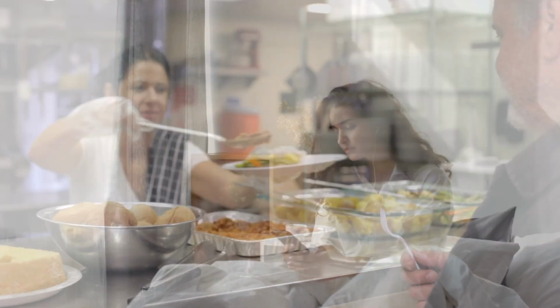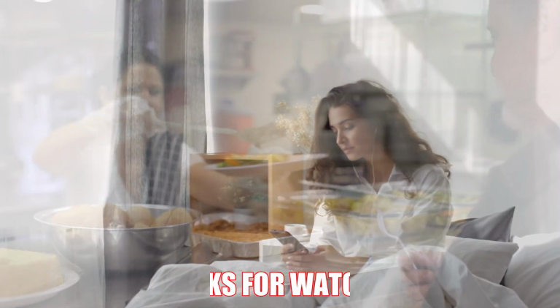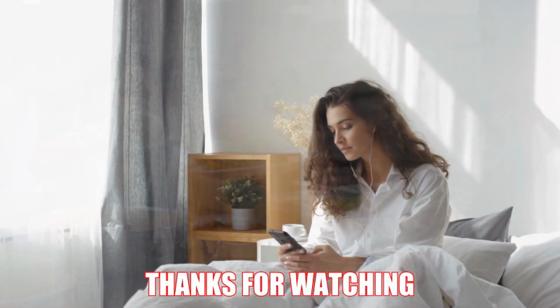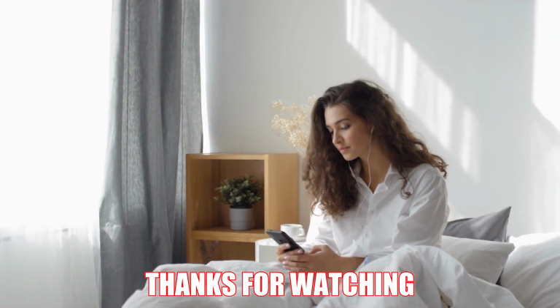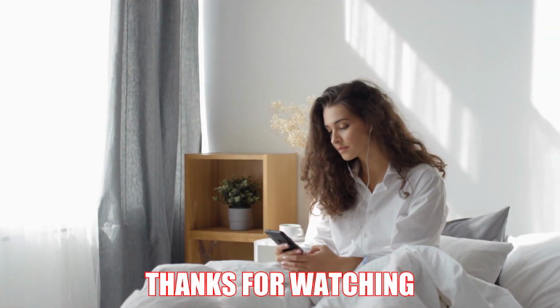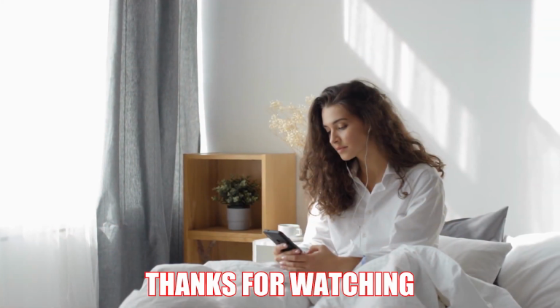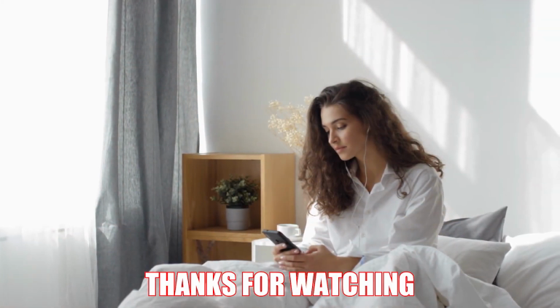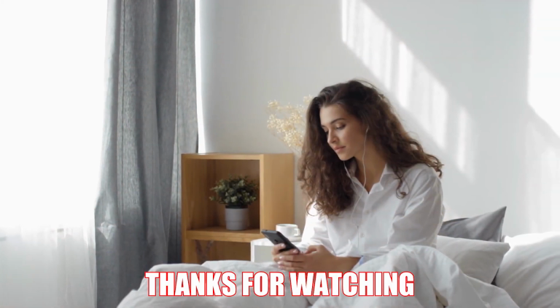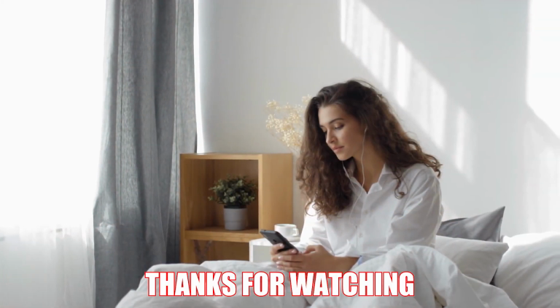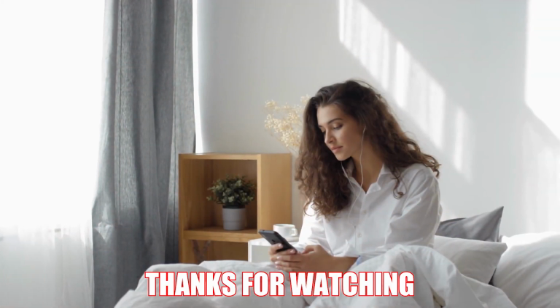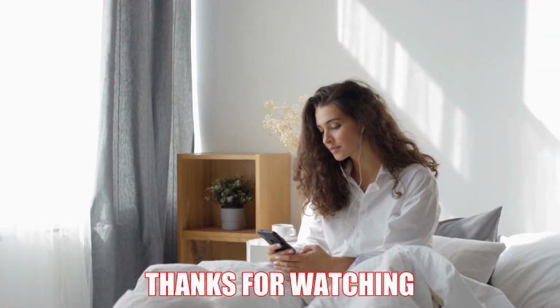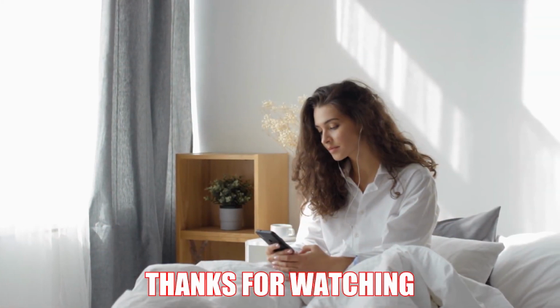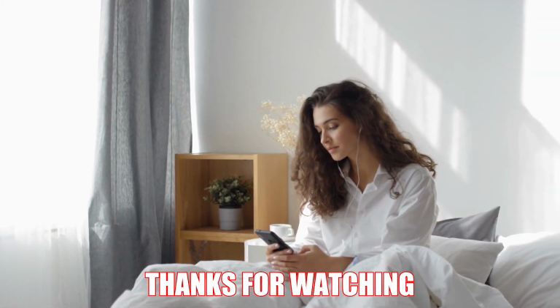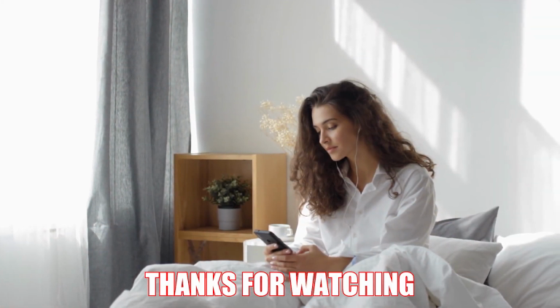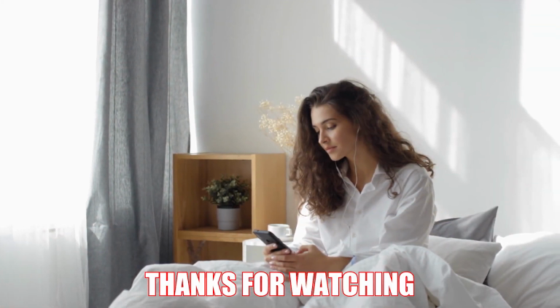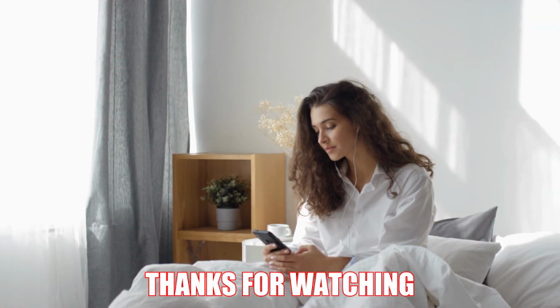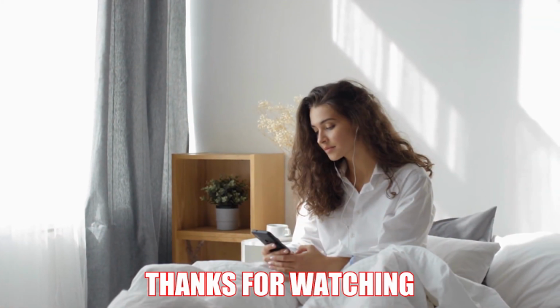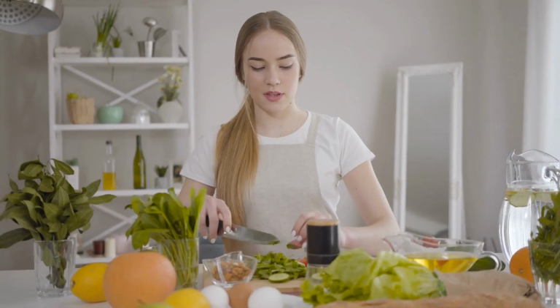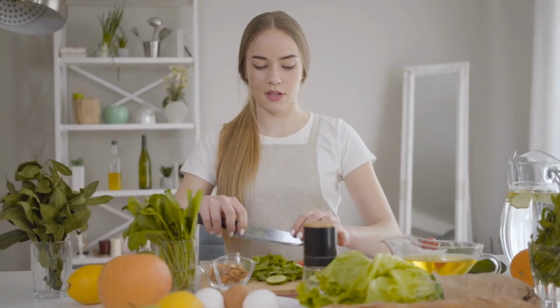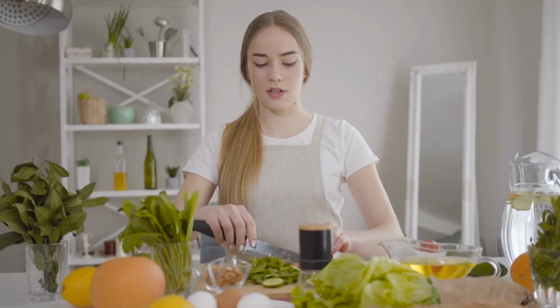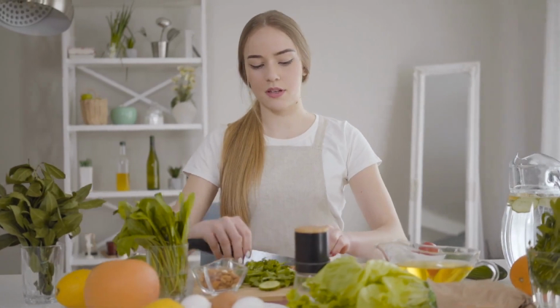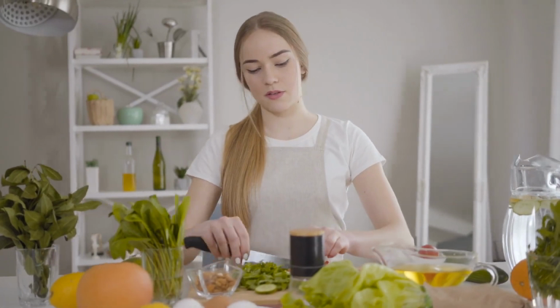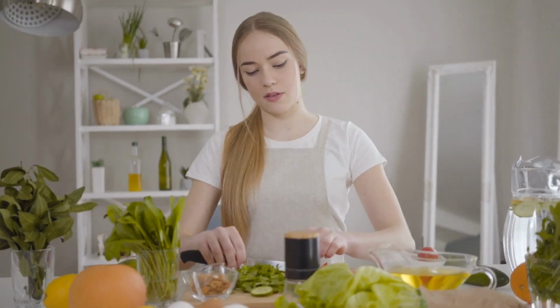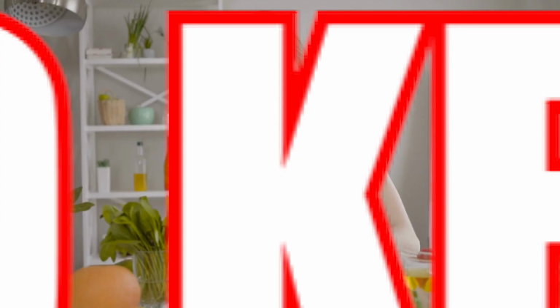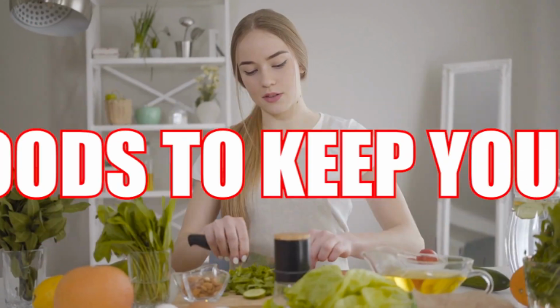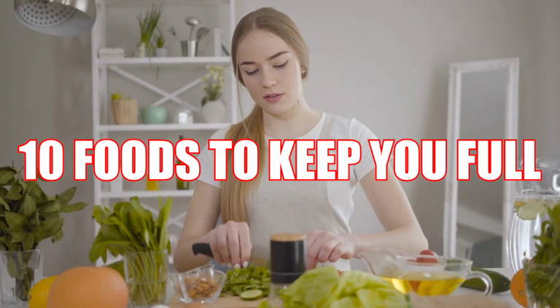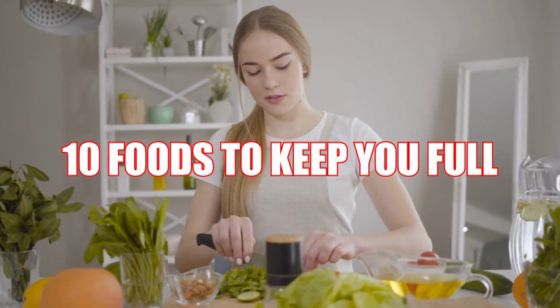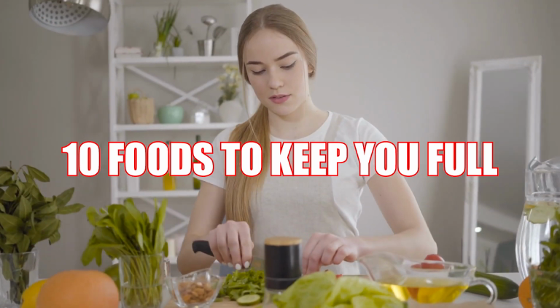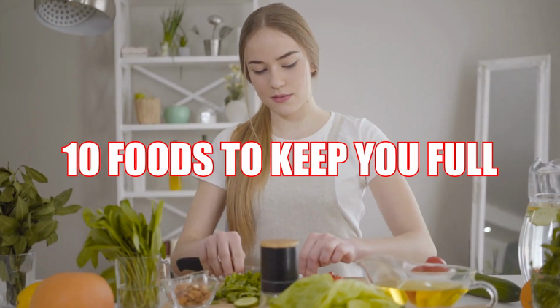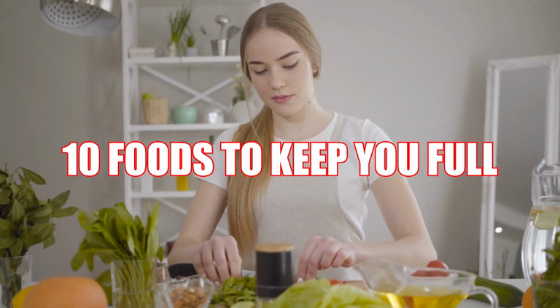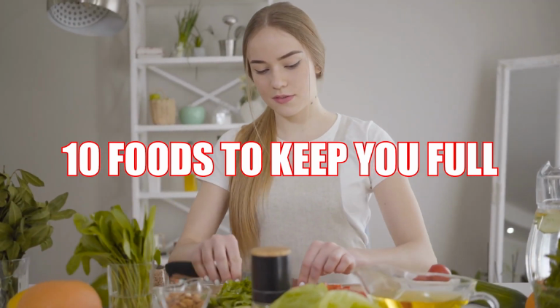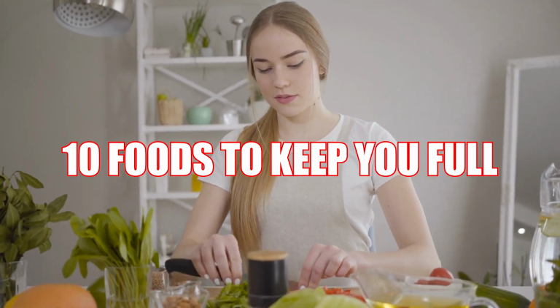Welcome back to another exciting video. Today's video is about 10 foods to keep you full.